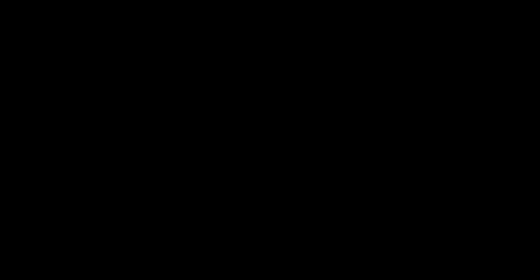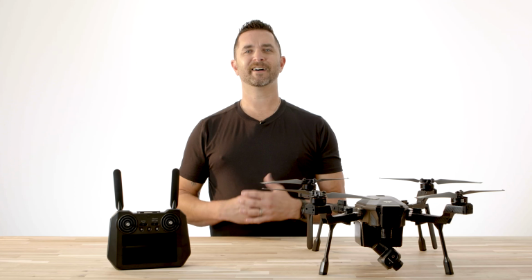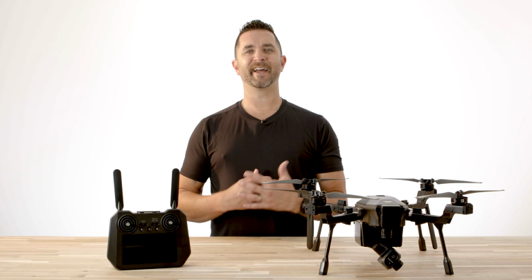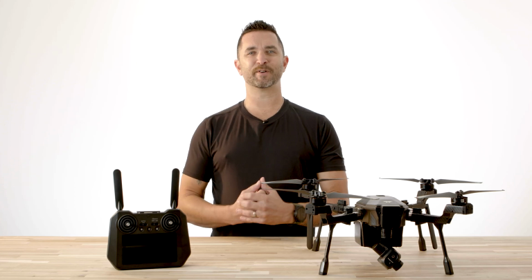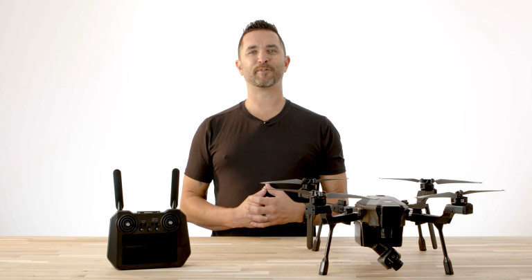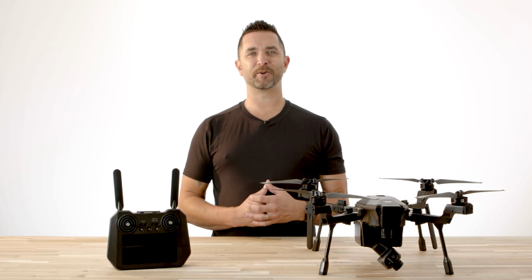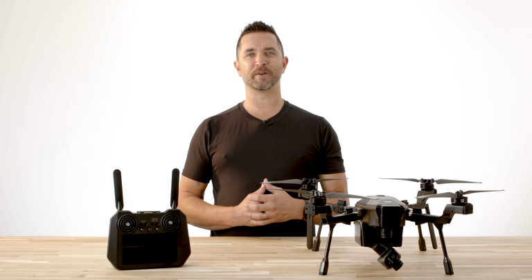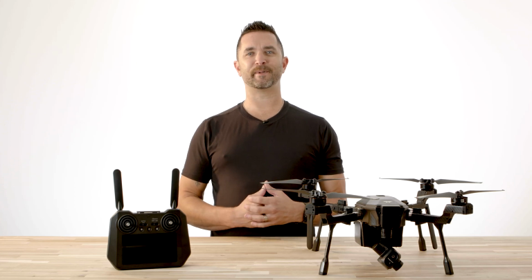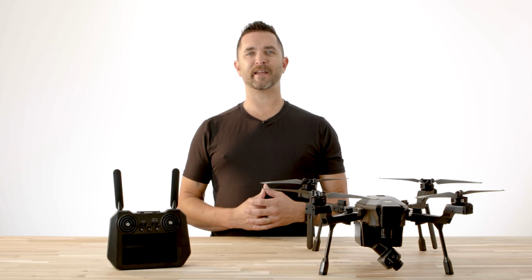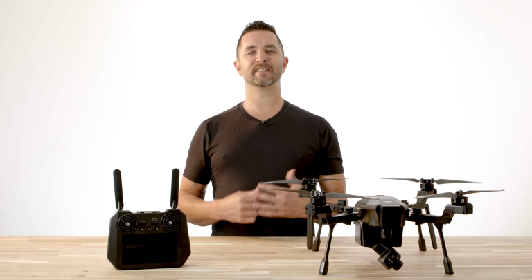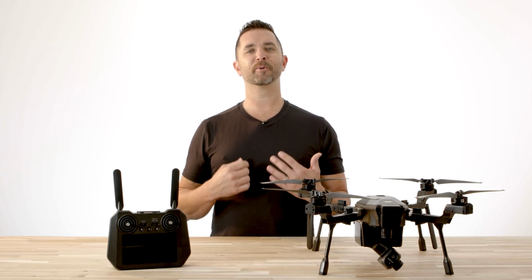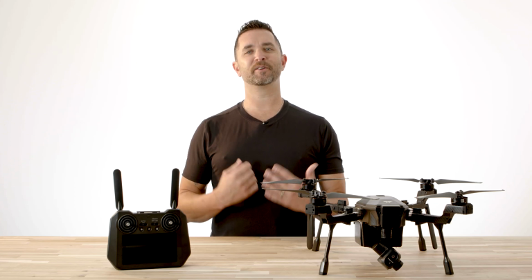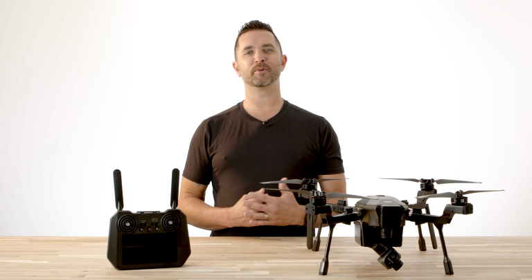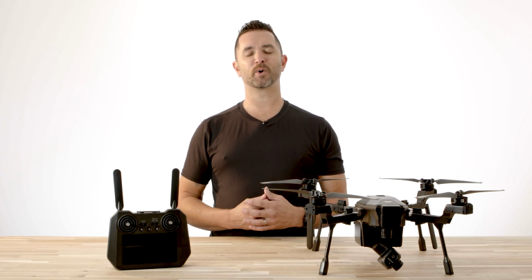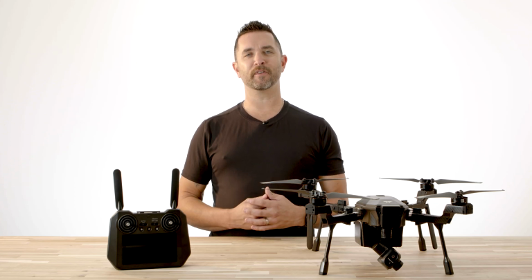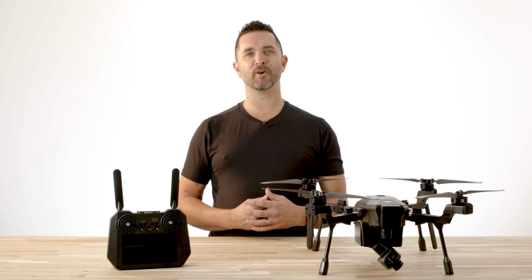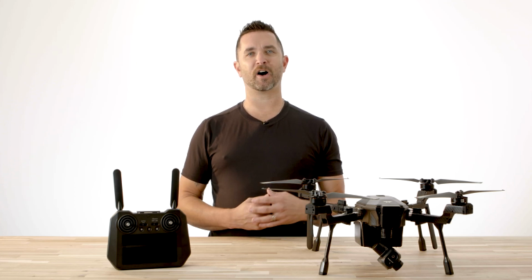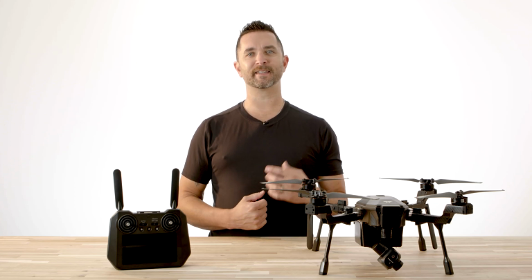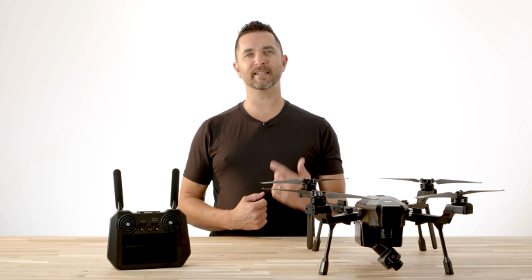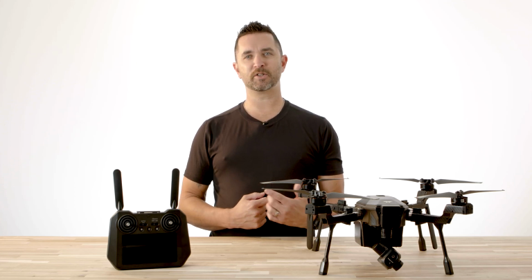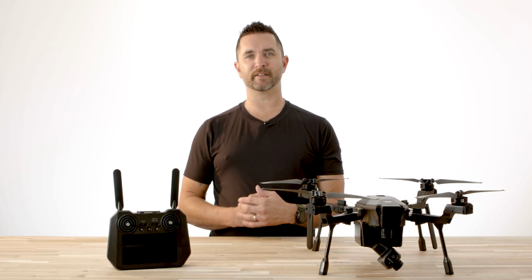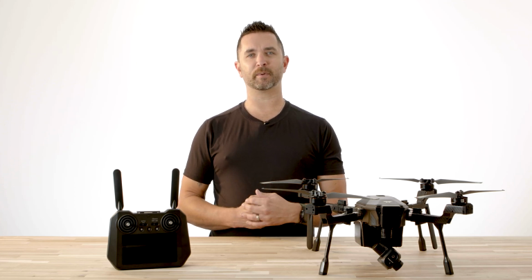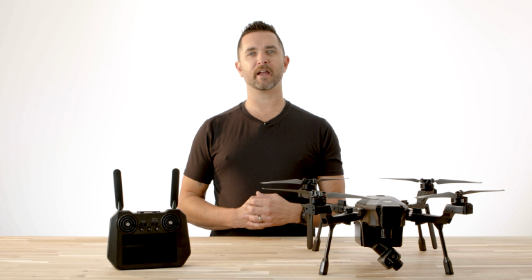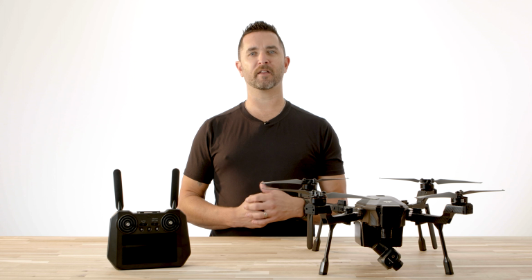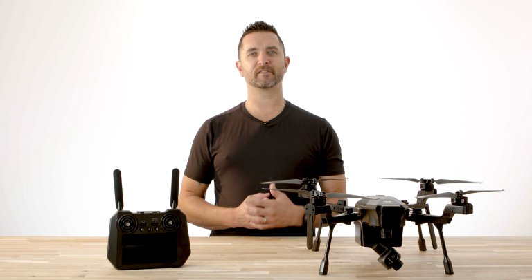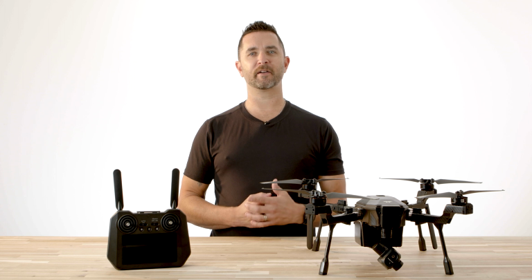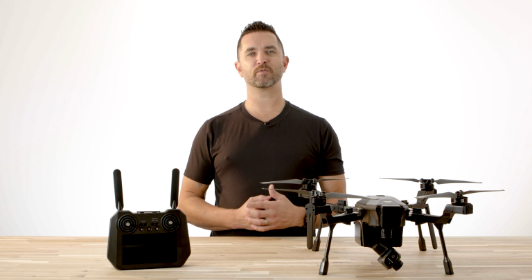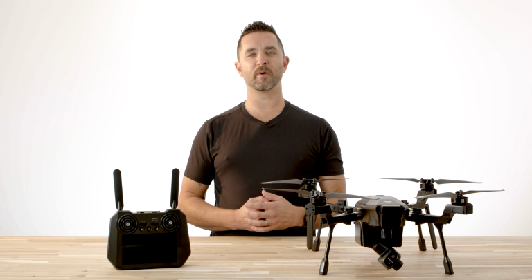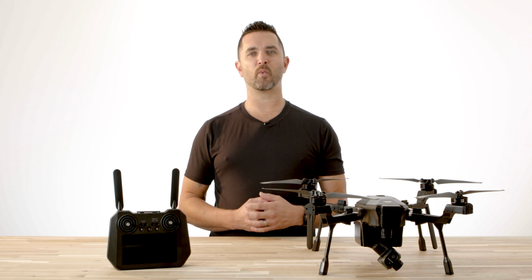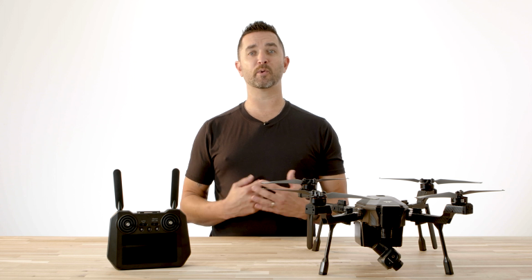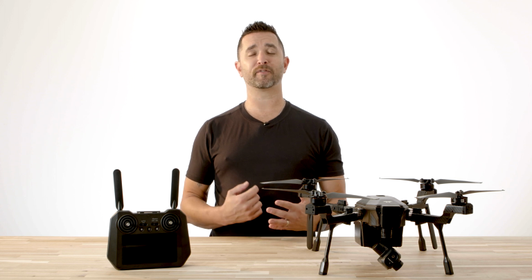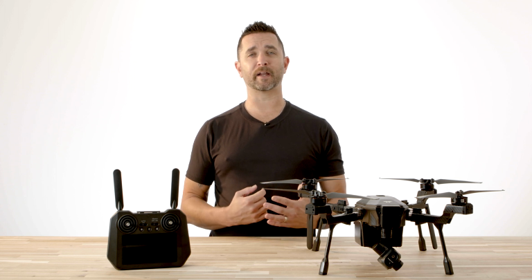Hi, Chris from Florida Drone Supply. Today we're going to do a short video on the telemetry display on the Cirrus remote when you are flying.